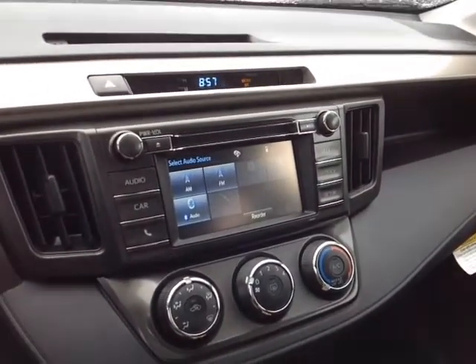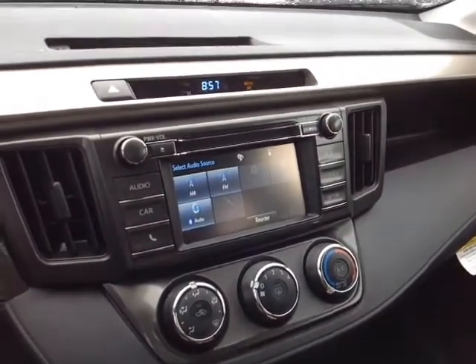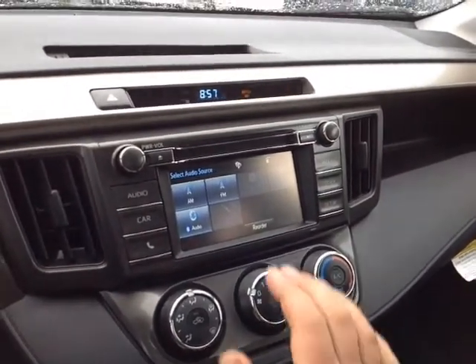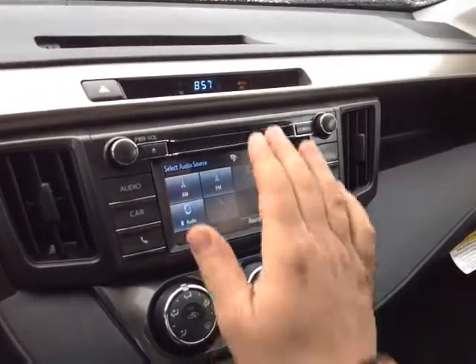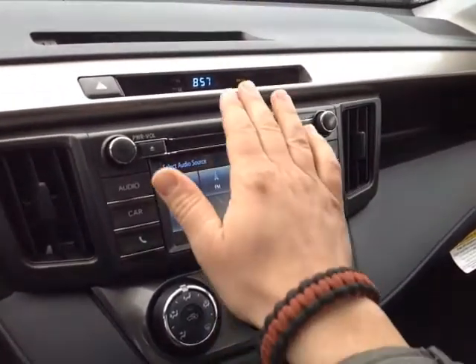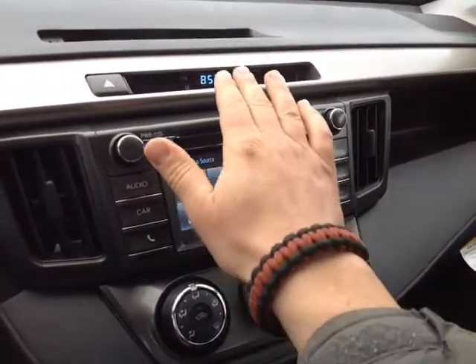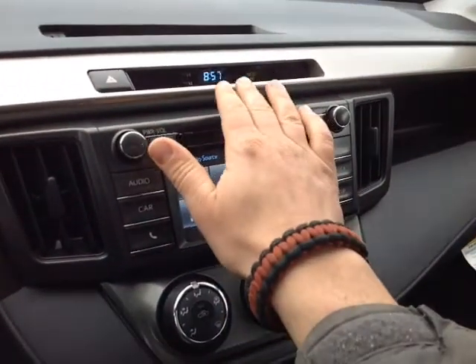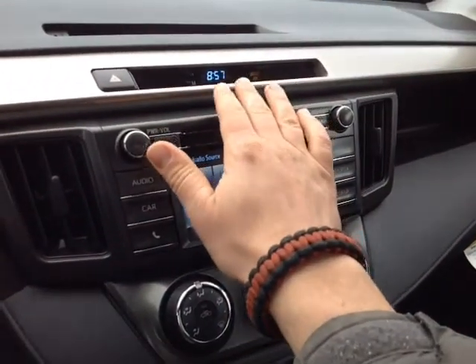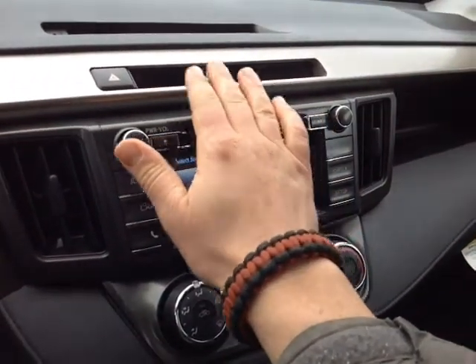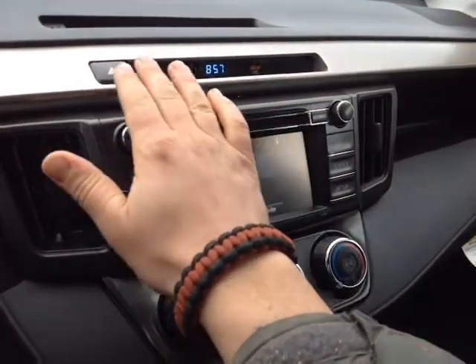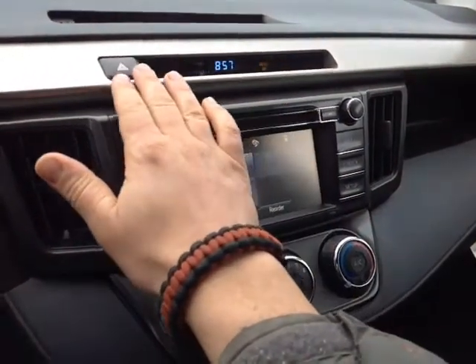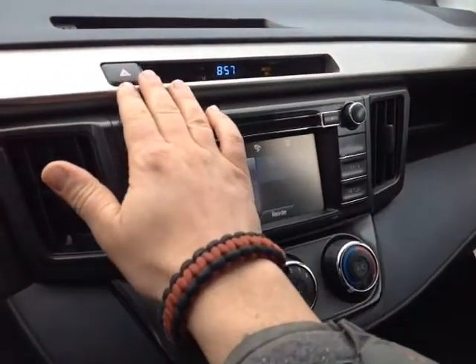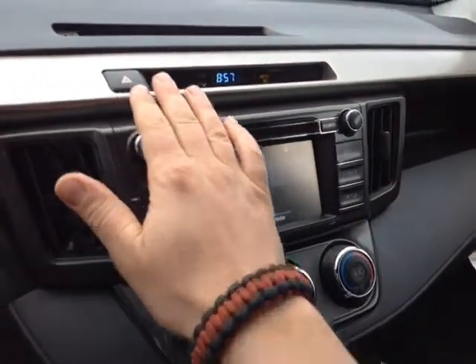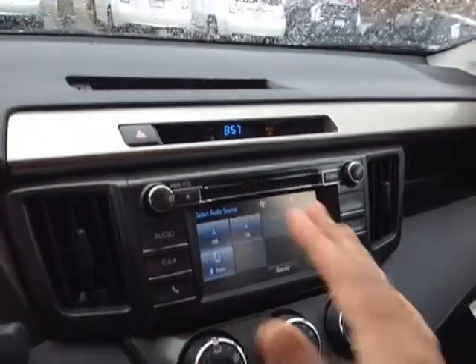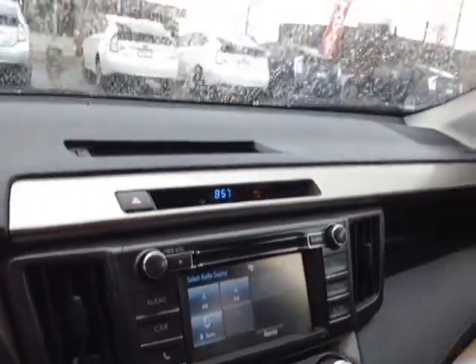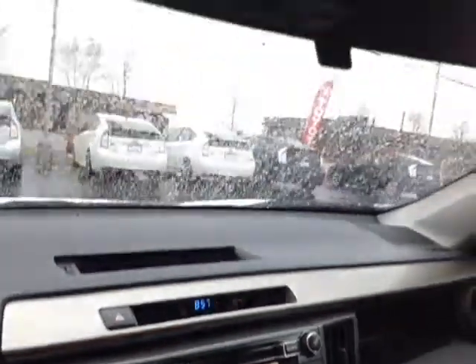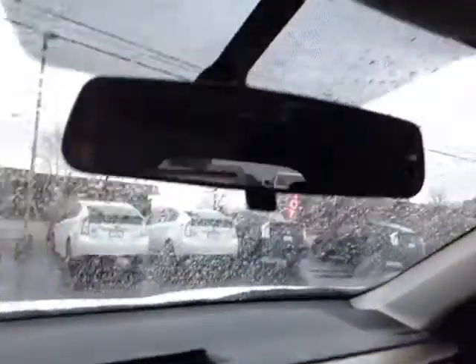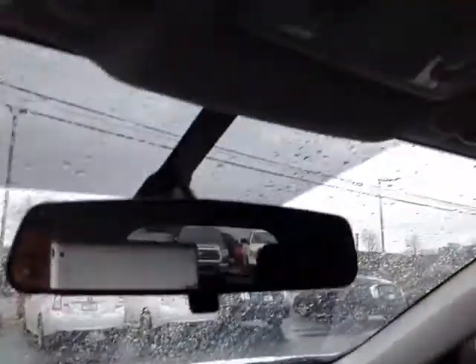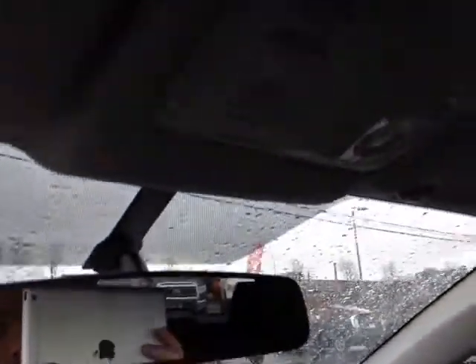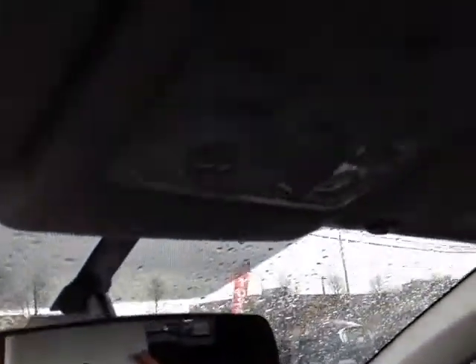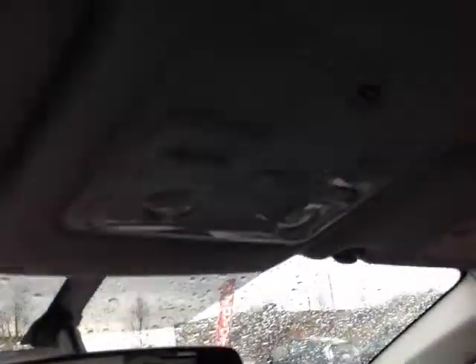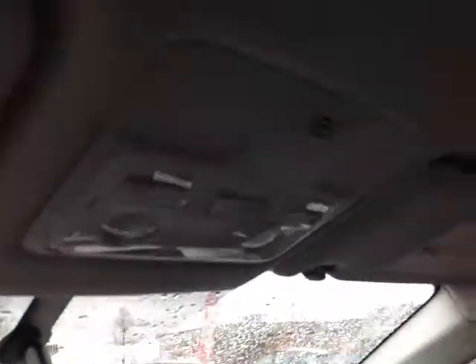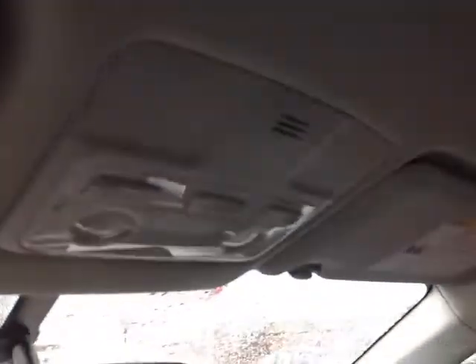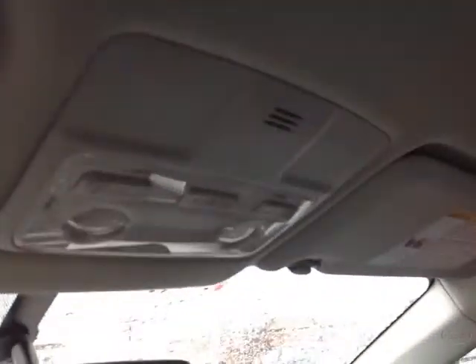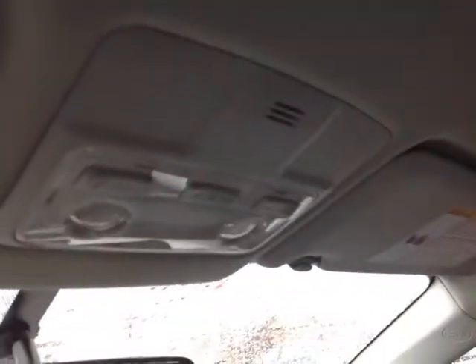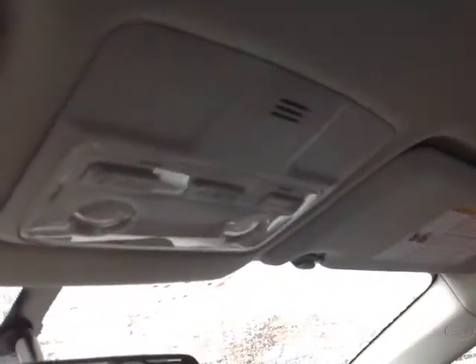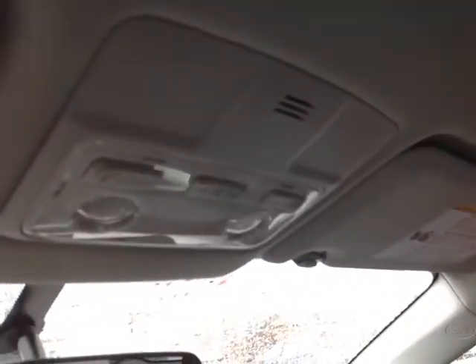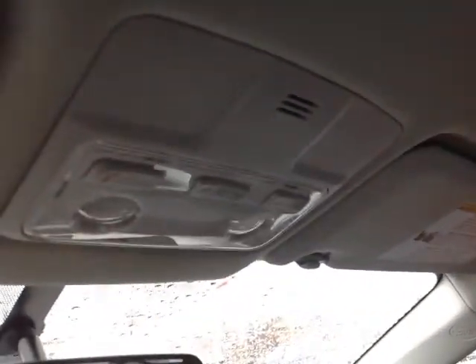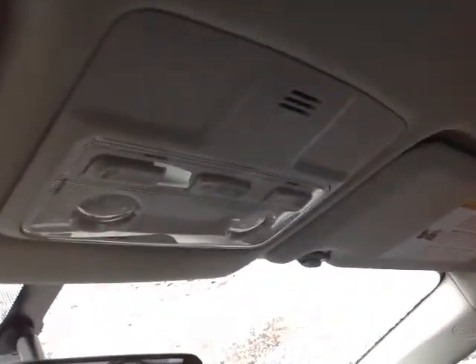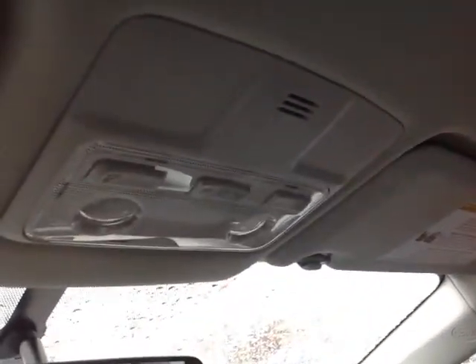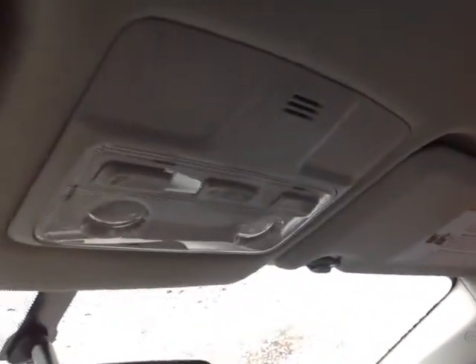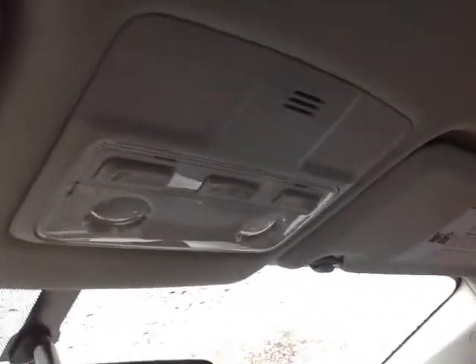Finally, up top here we have the digital clock, emergency flash button, and lighting controls for the cabin.